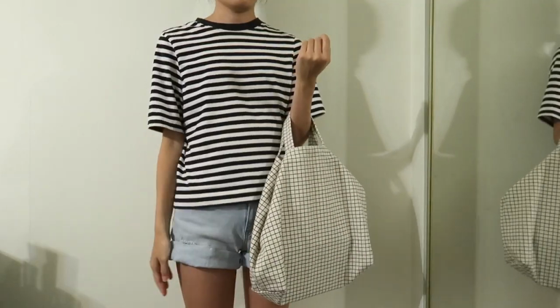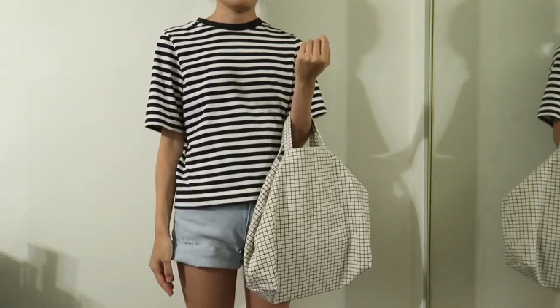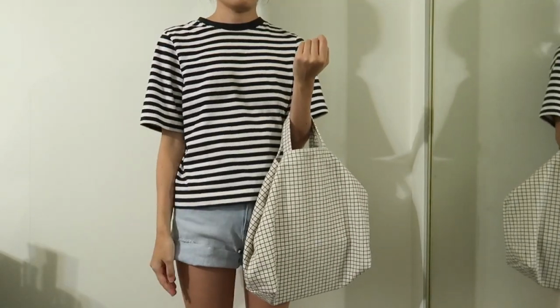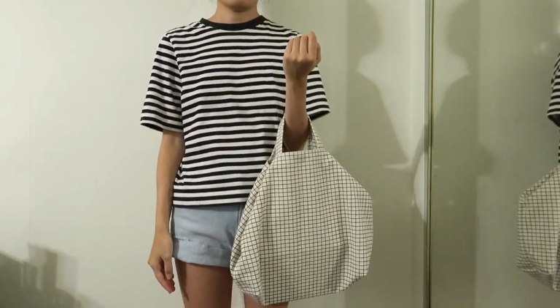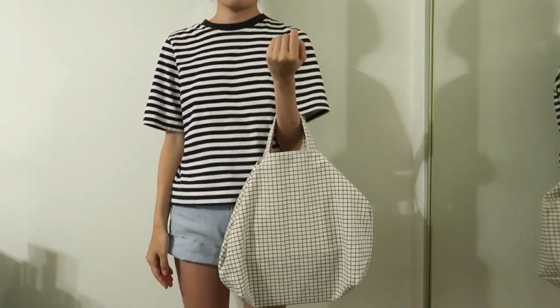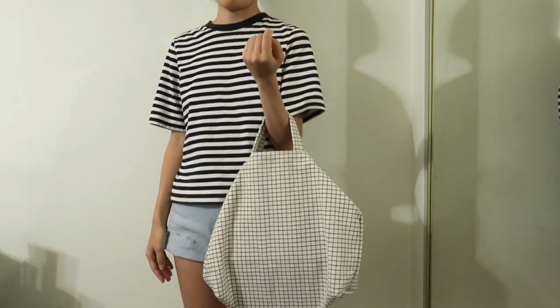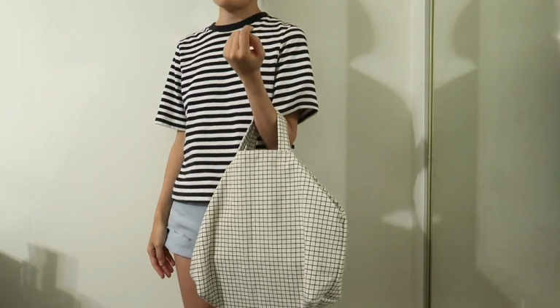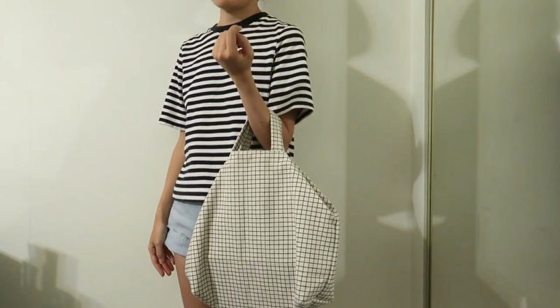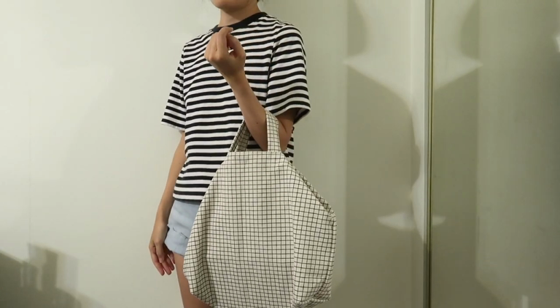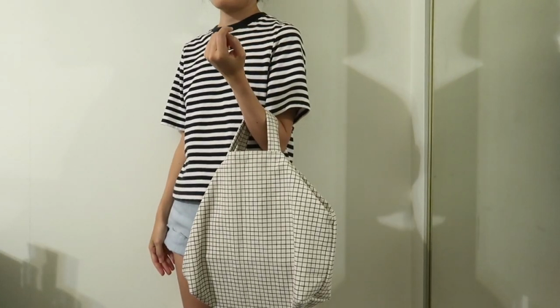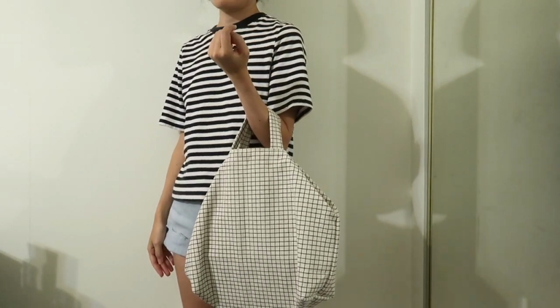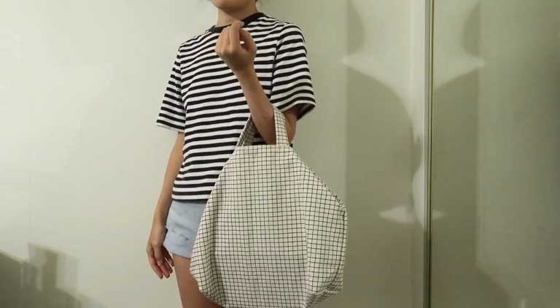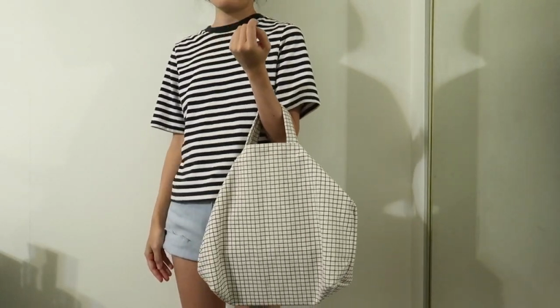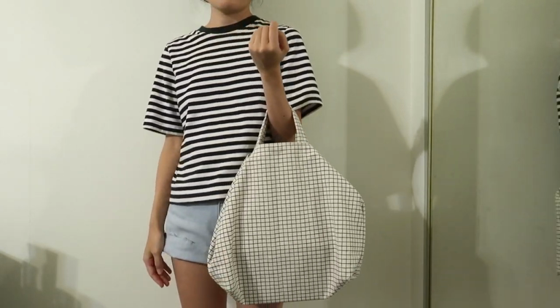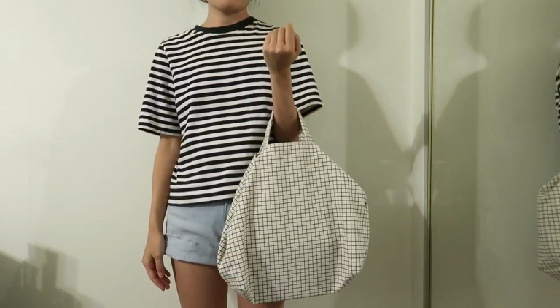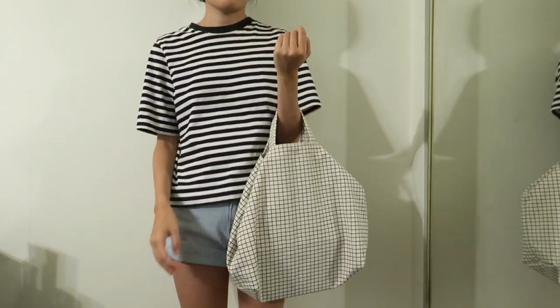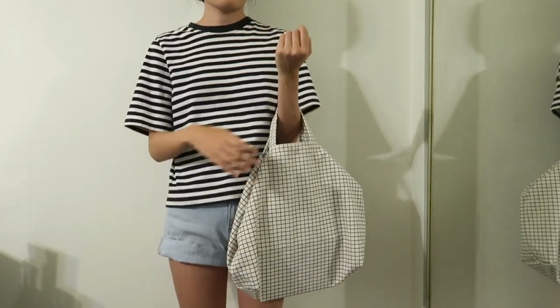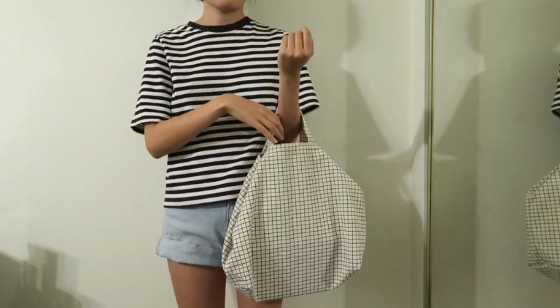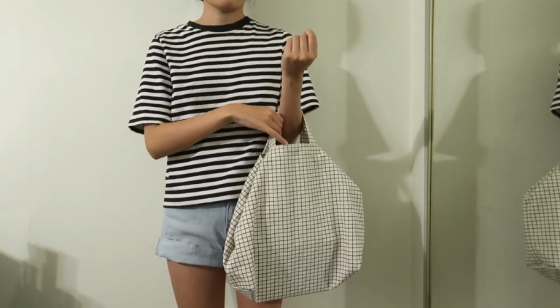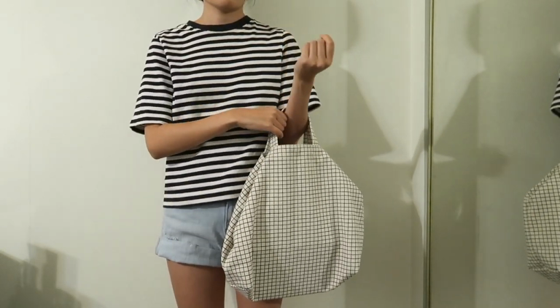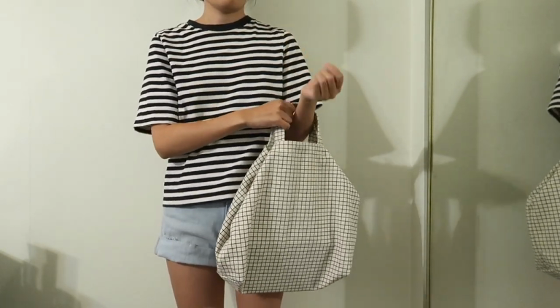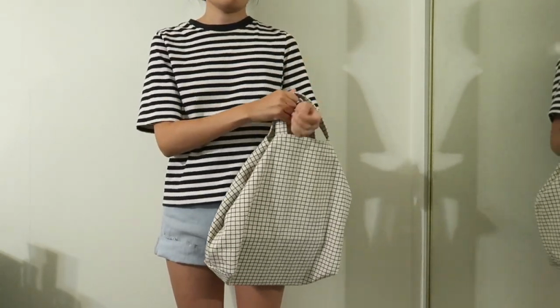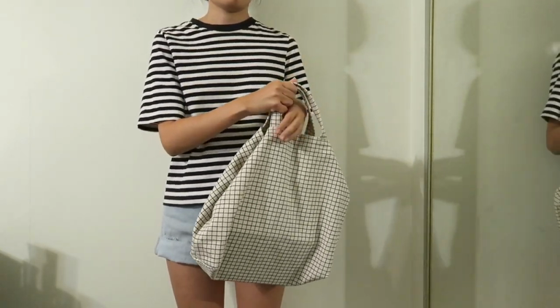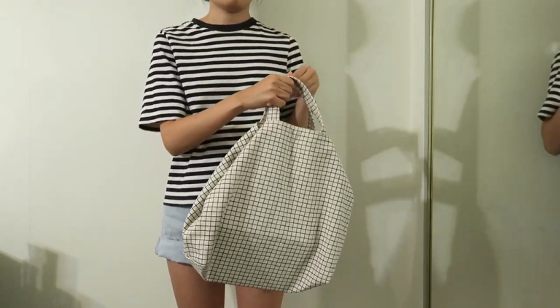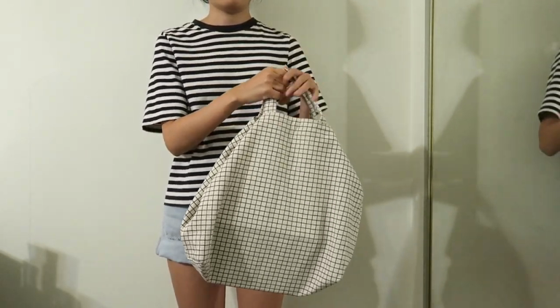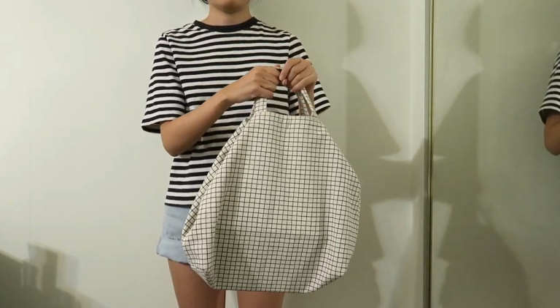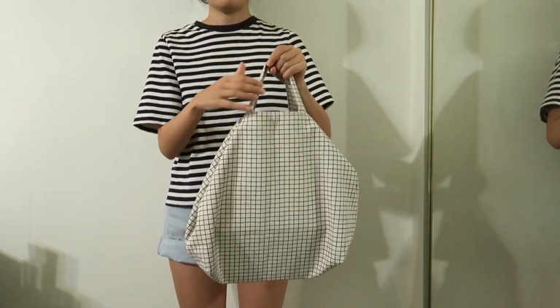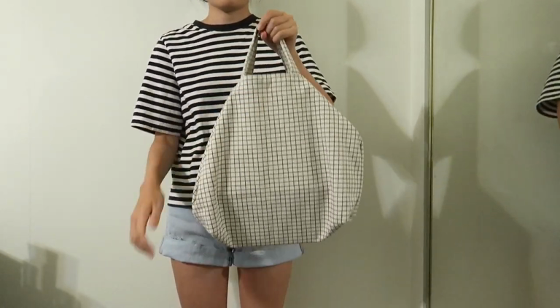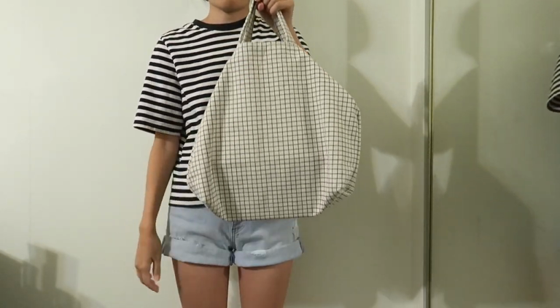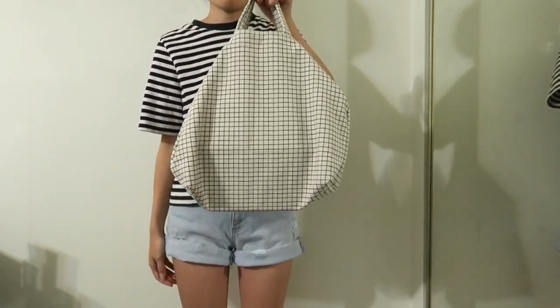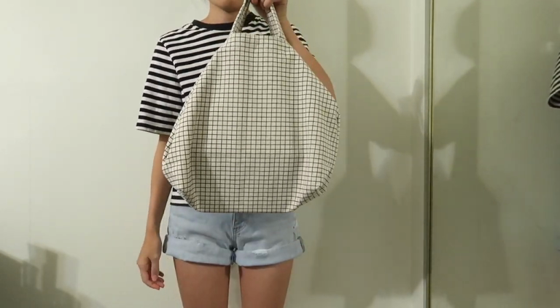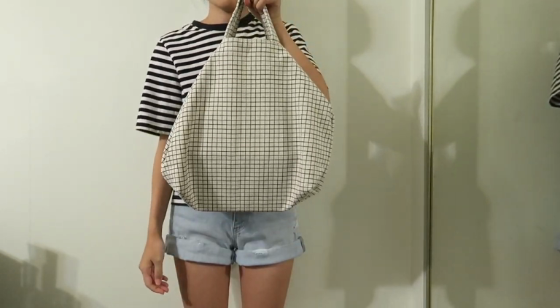You can hold the bag this way — just I wouldn't stuff it too much because then it'll get too bulky and uncomfortable to carry.